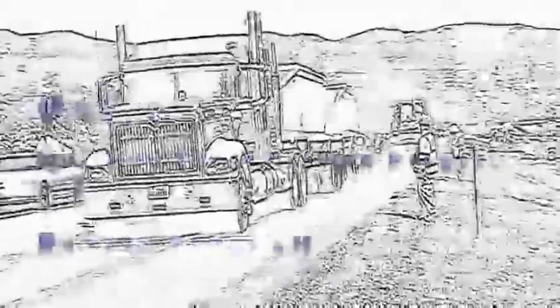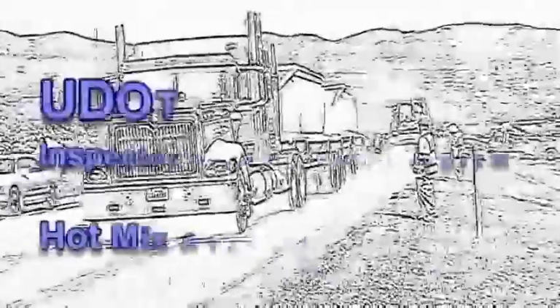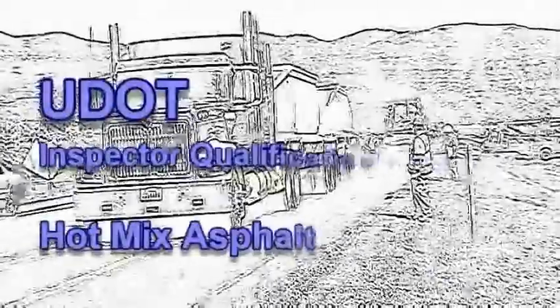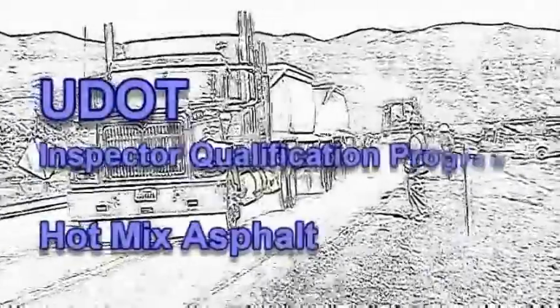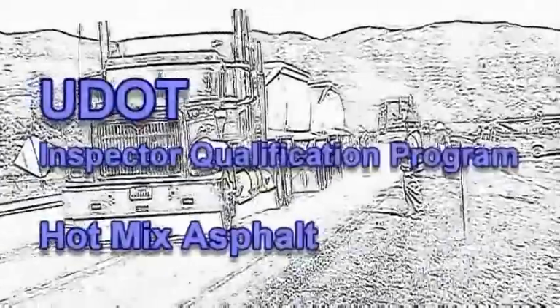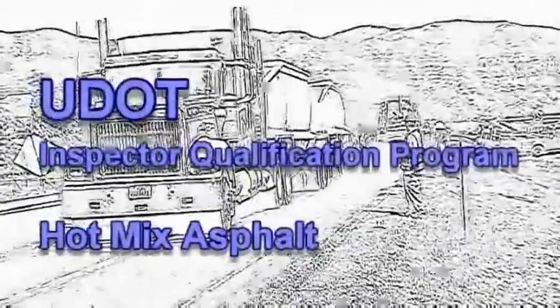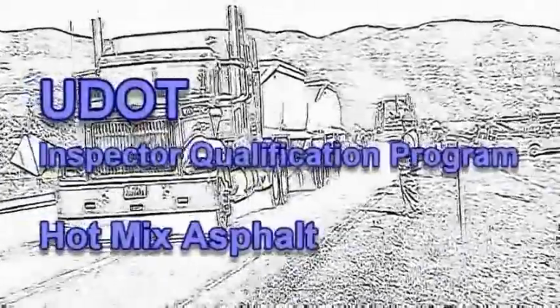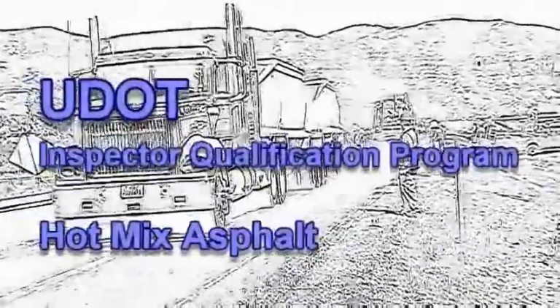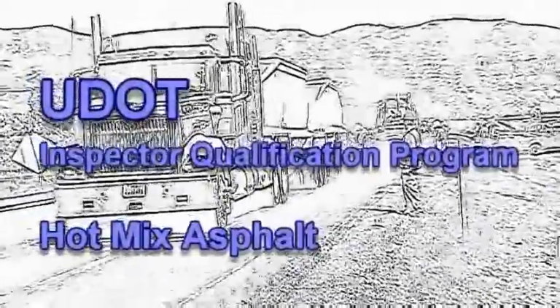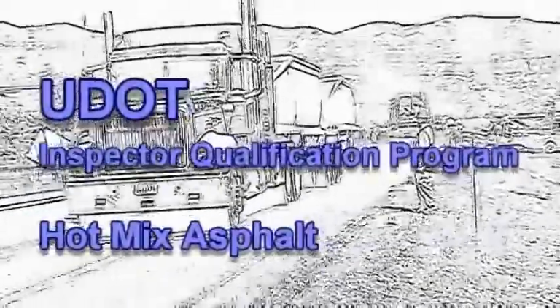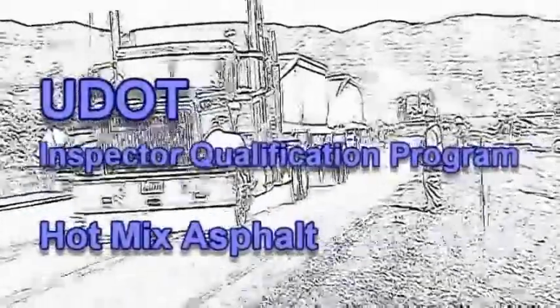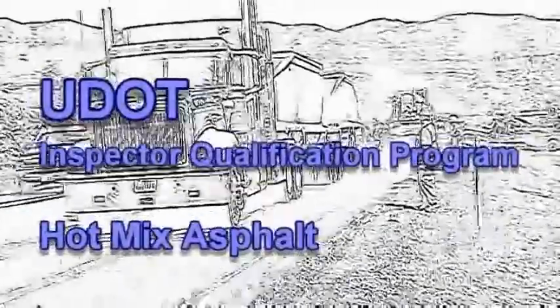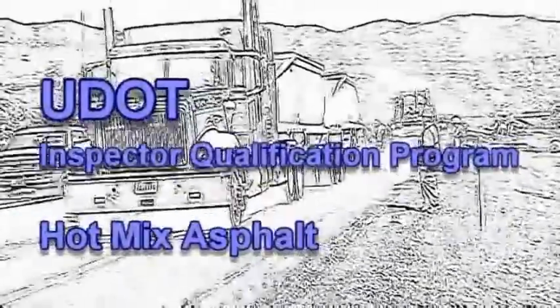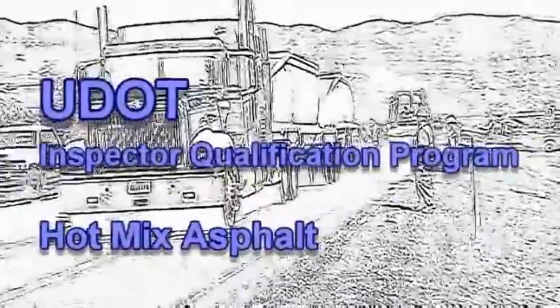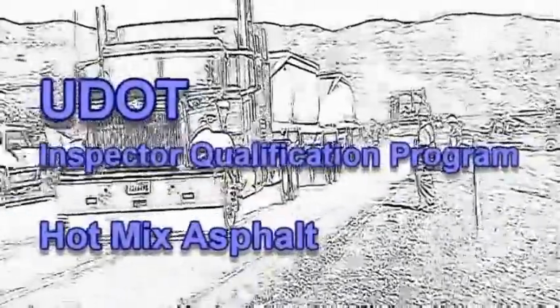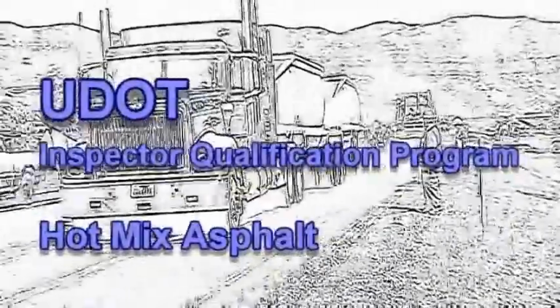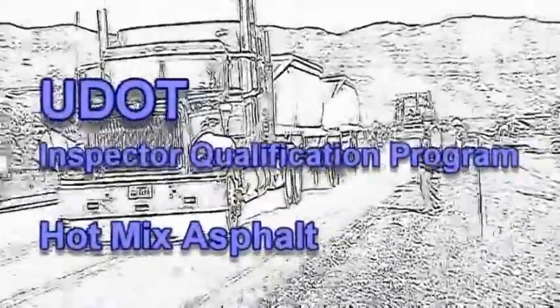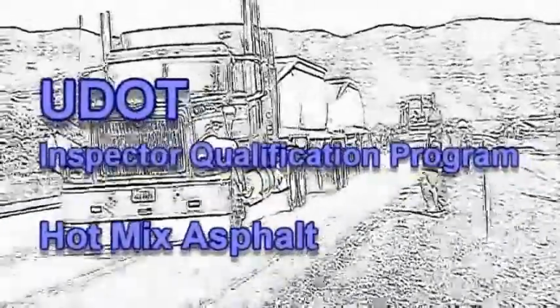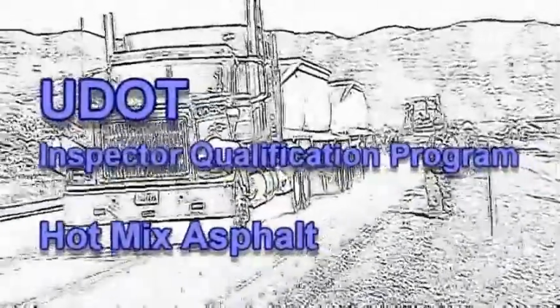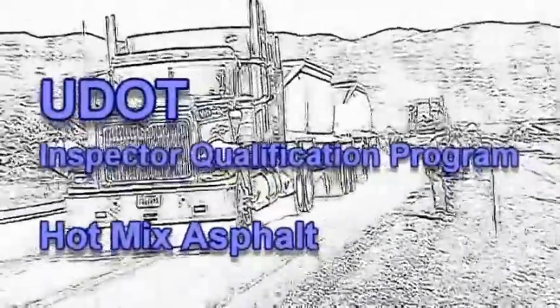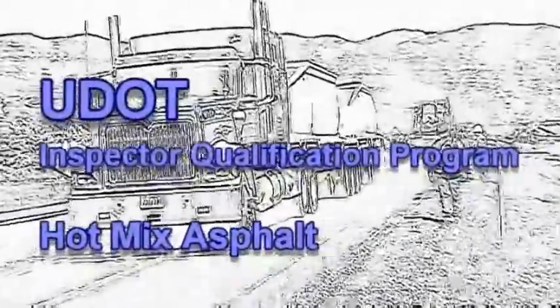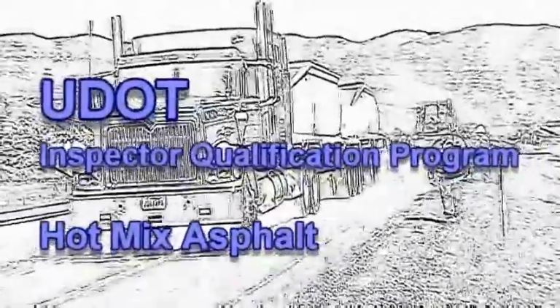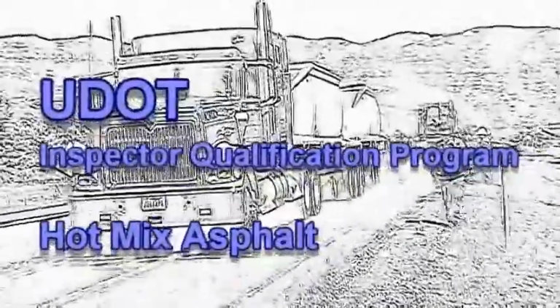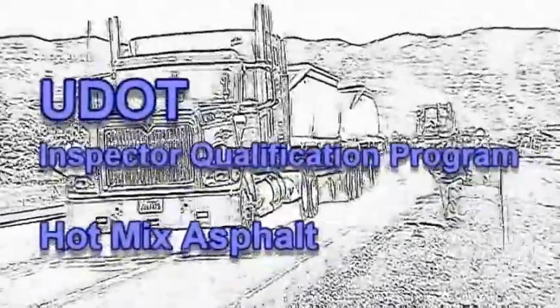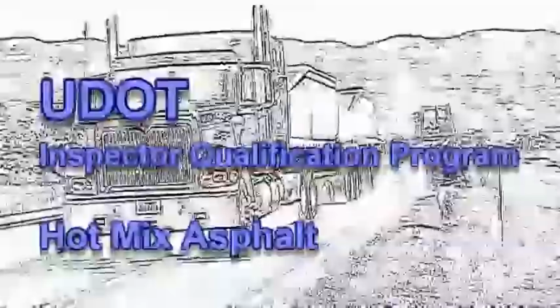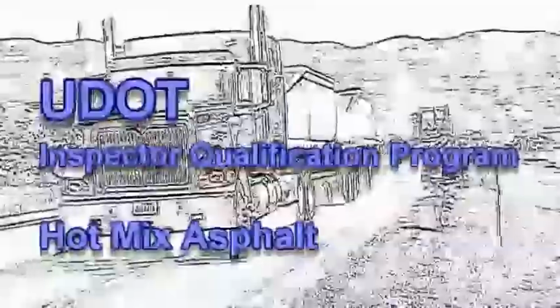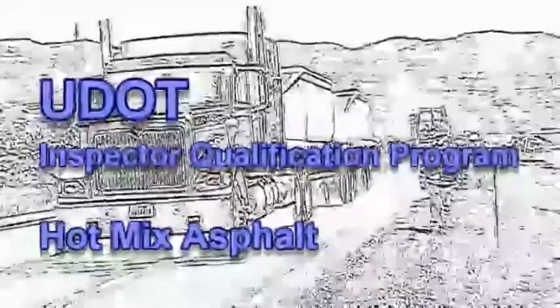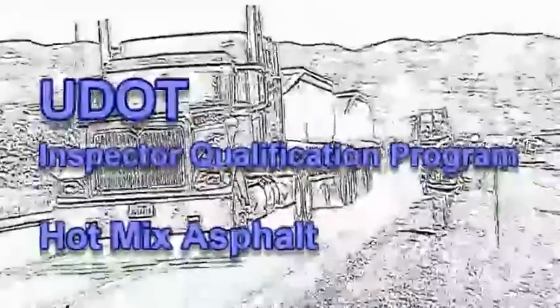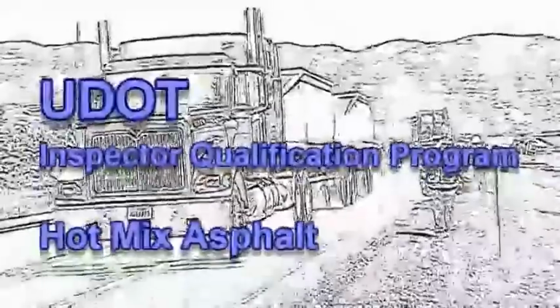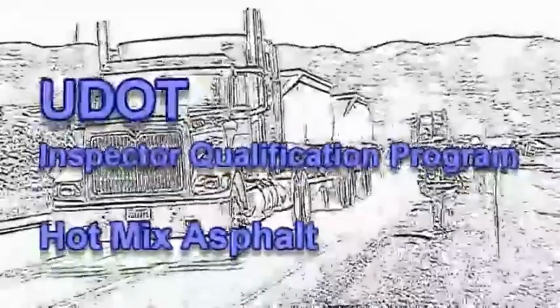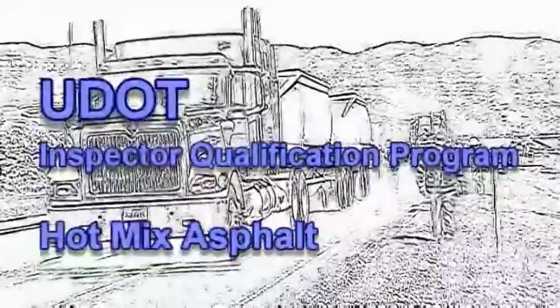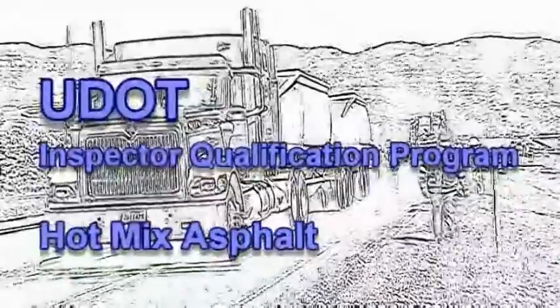This is the Hot Mix Asphalt module of the UDOT Inspector Qualification Program.